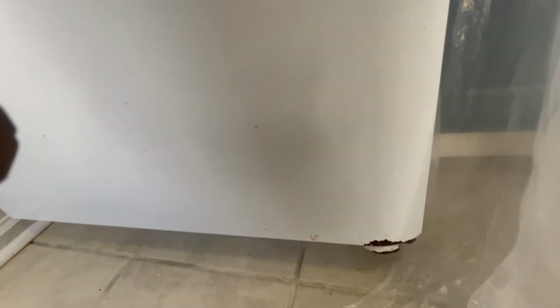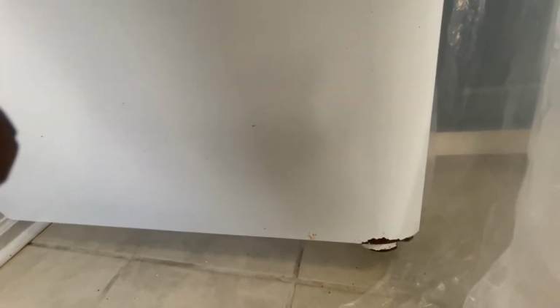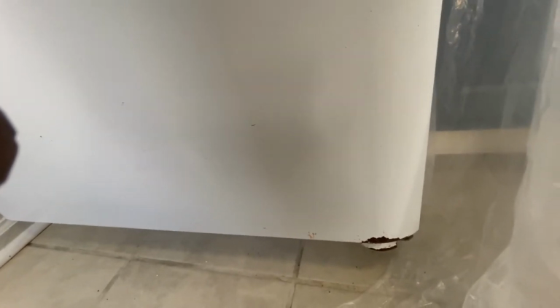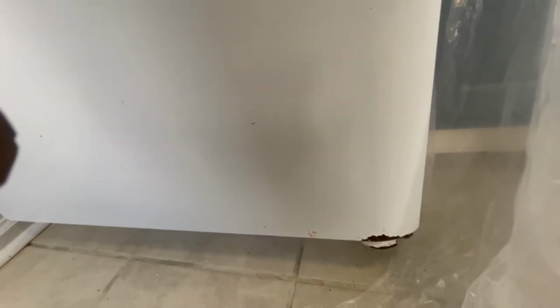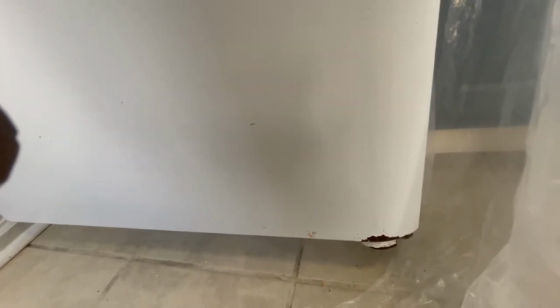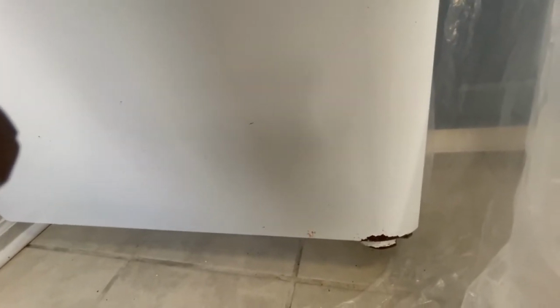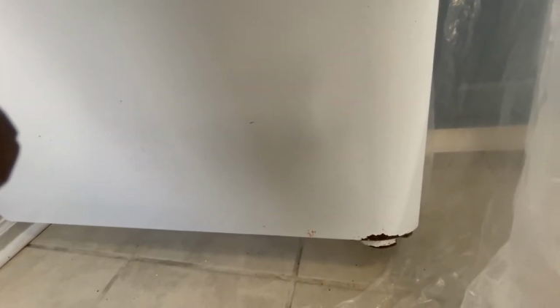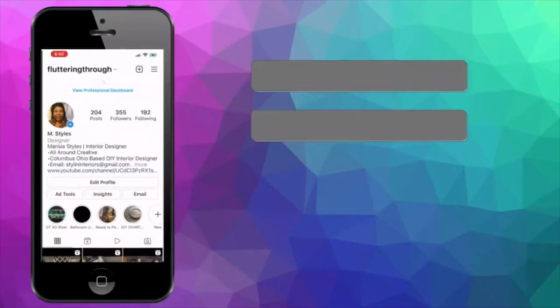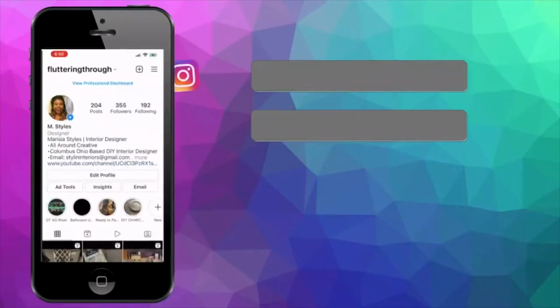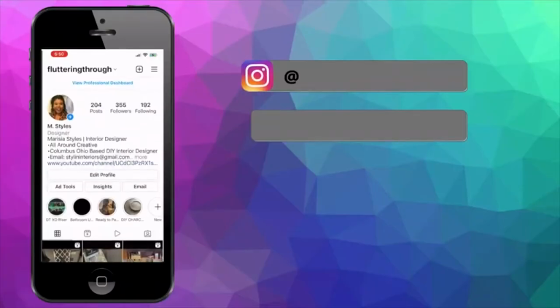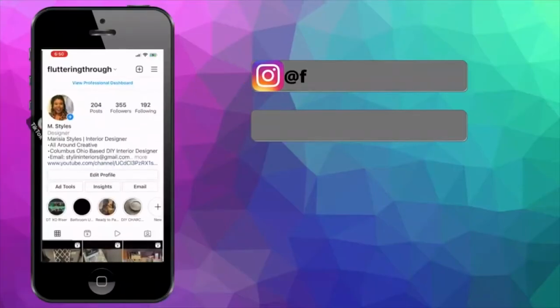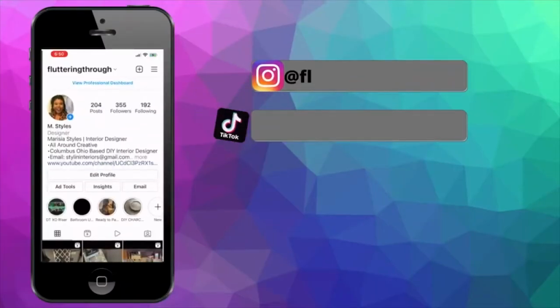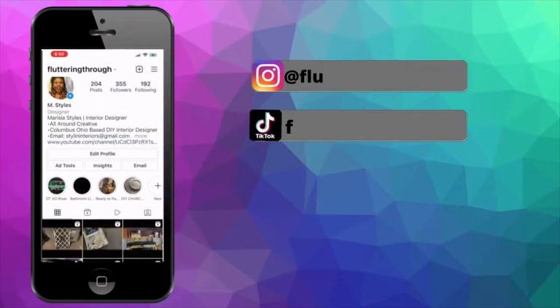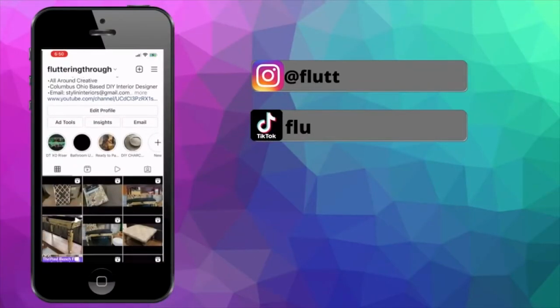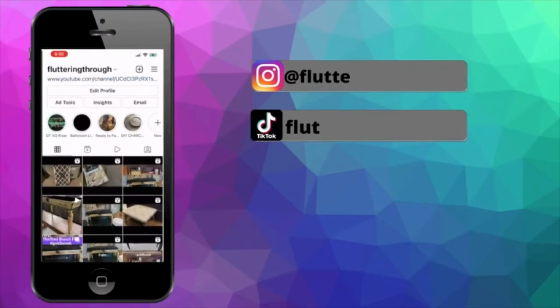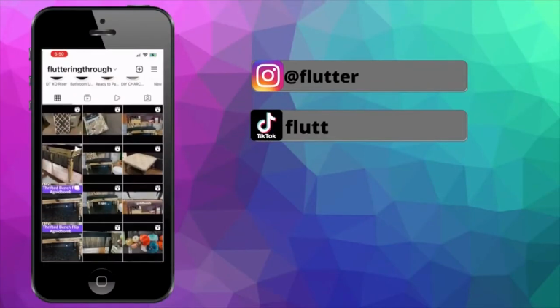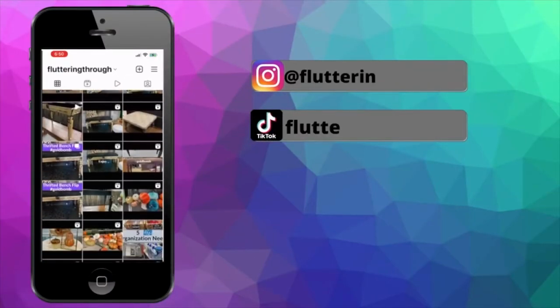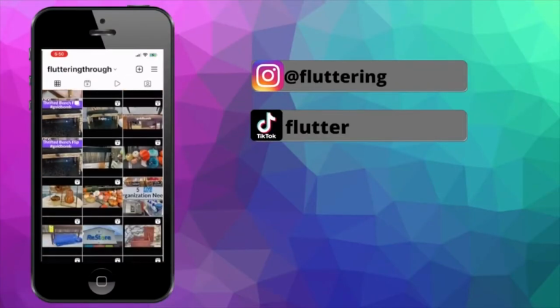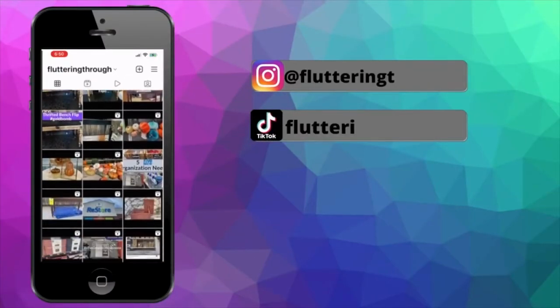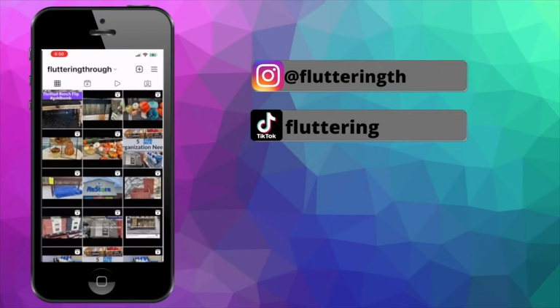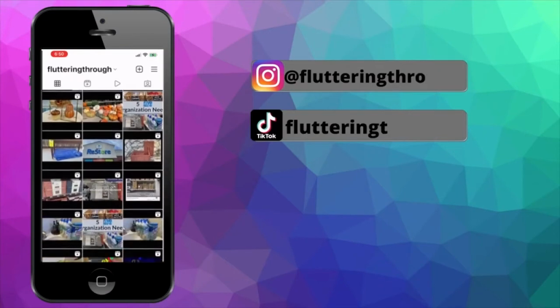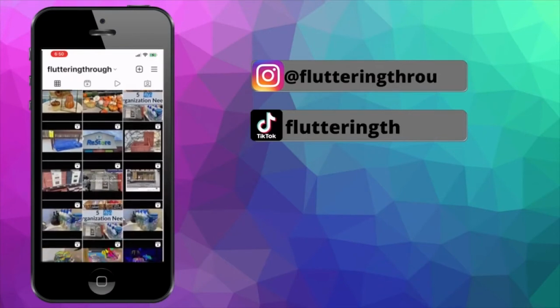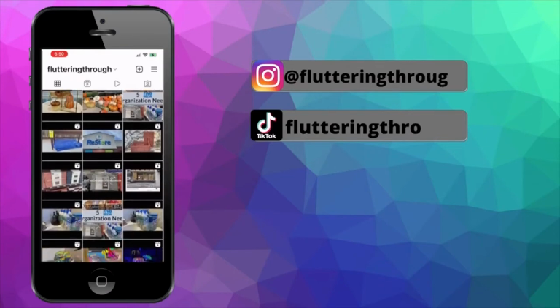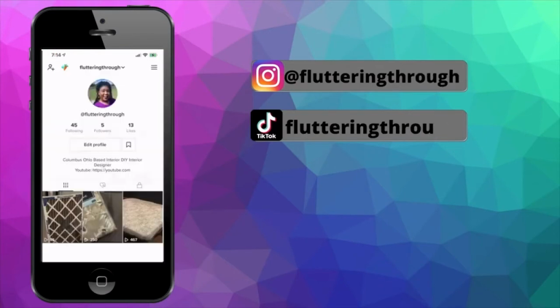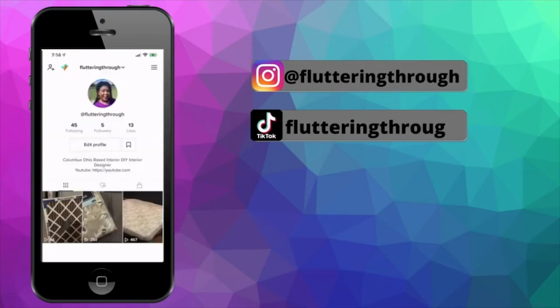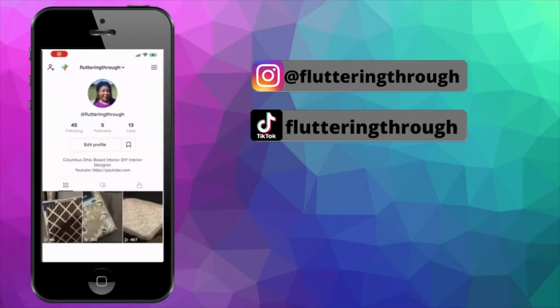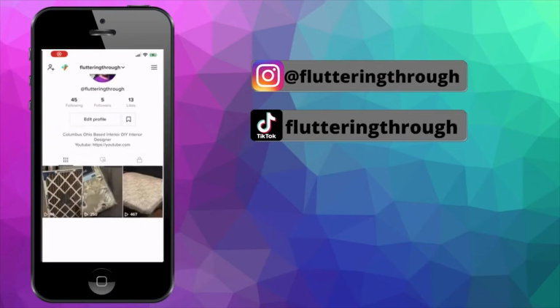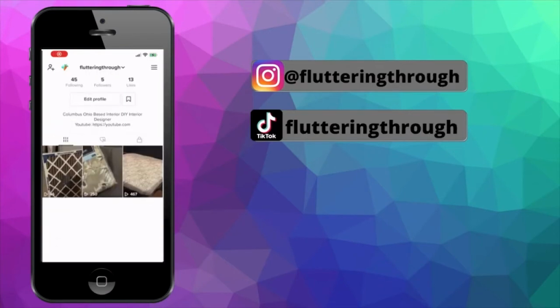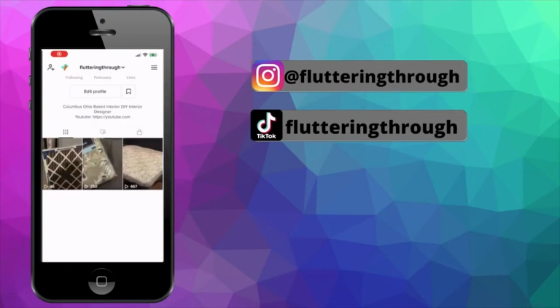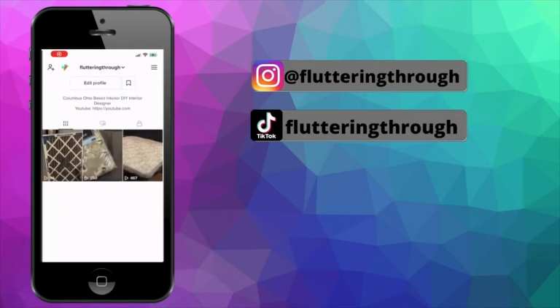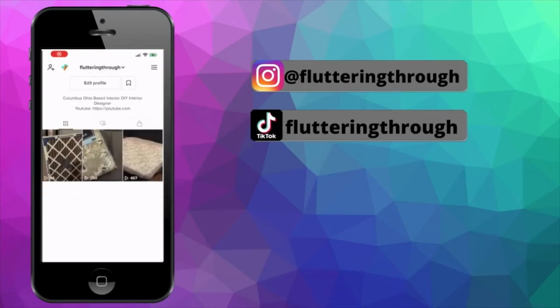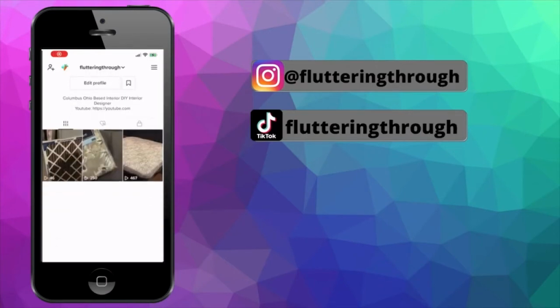Make sure you're following me on Instagram and TikTok as I show other projects I'm working on.